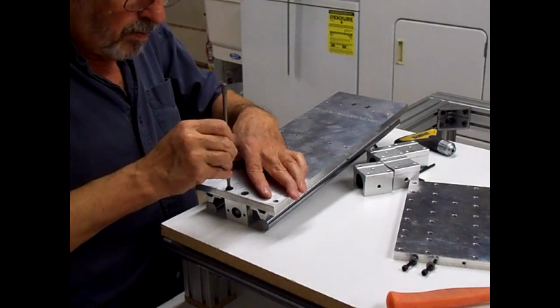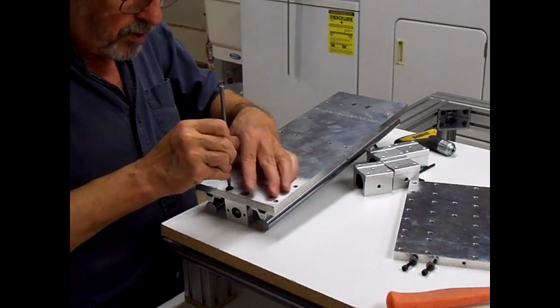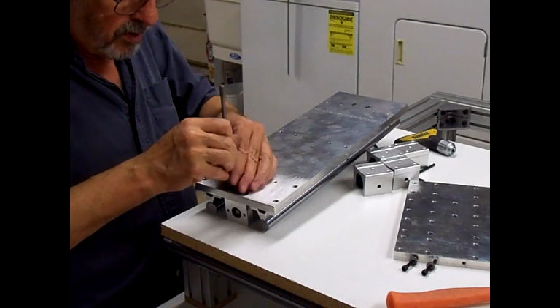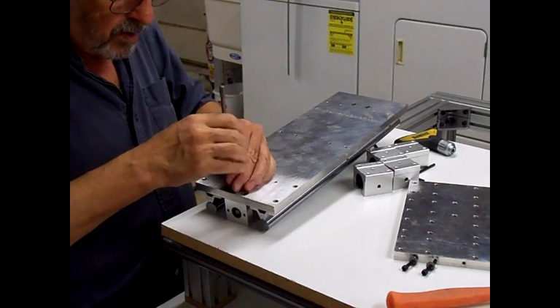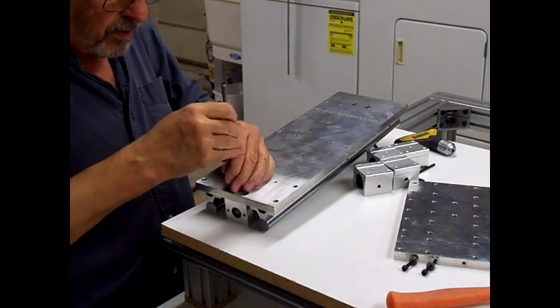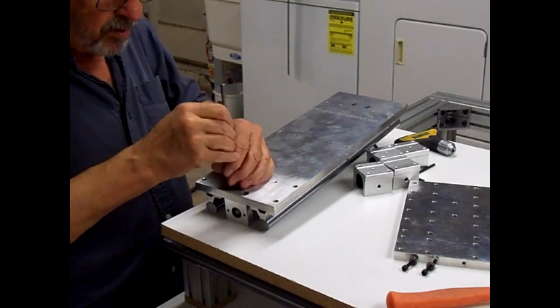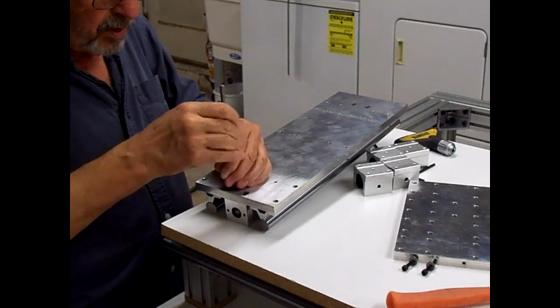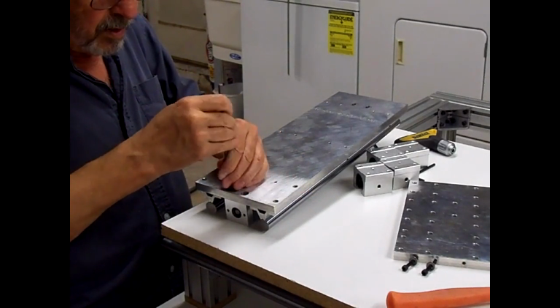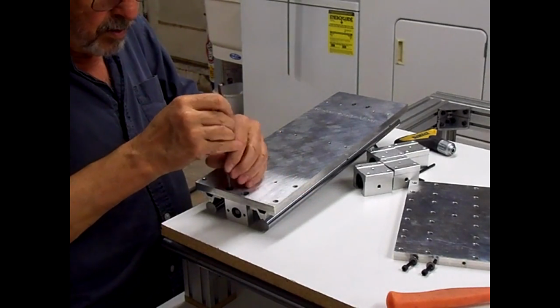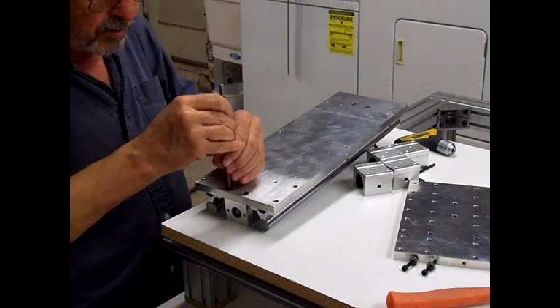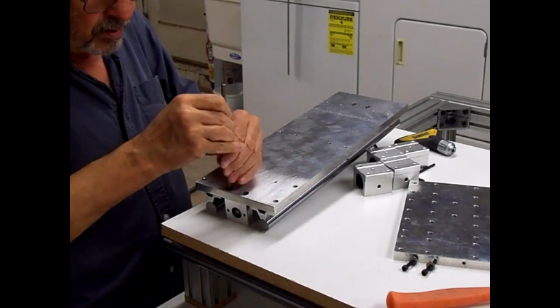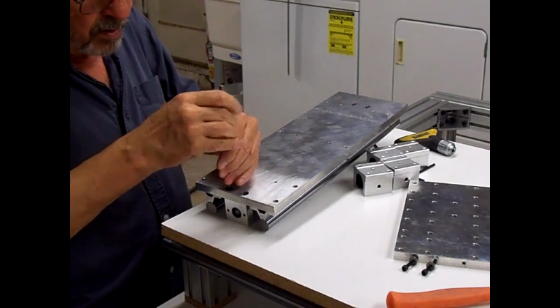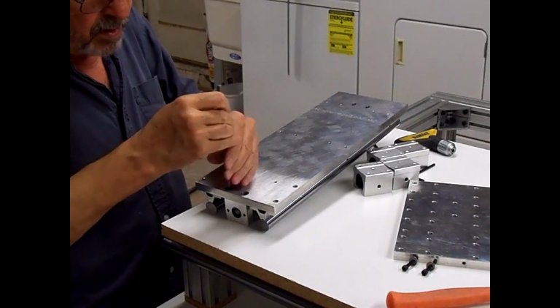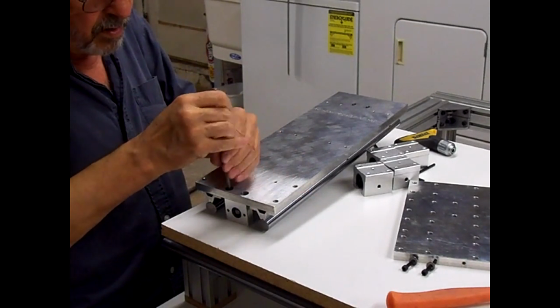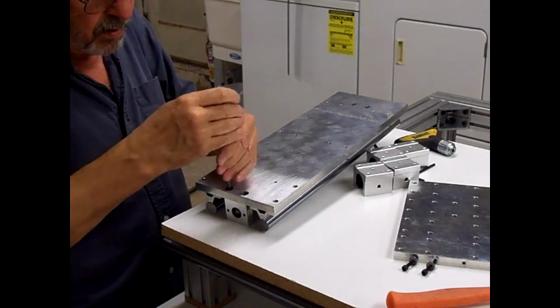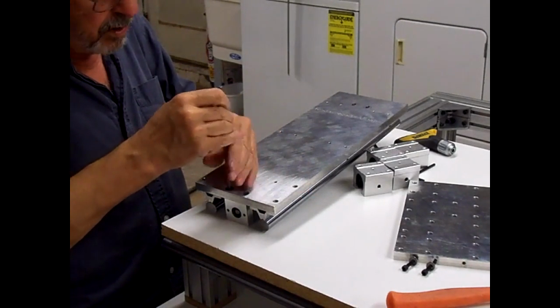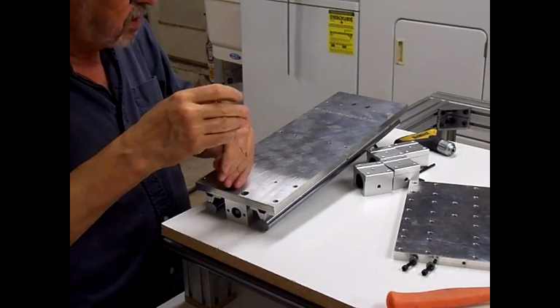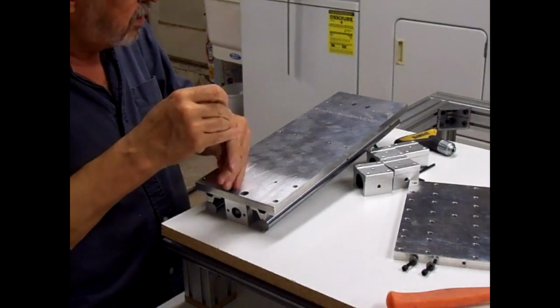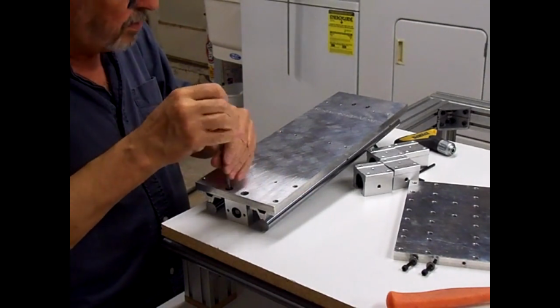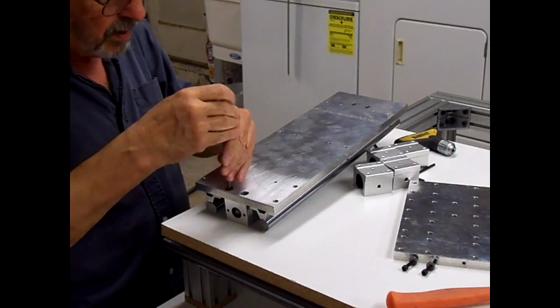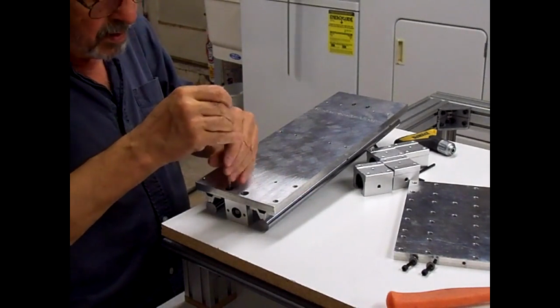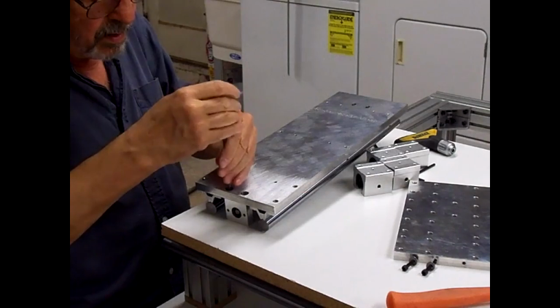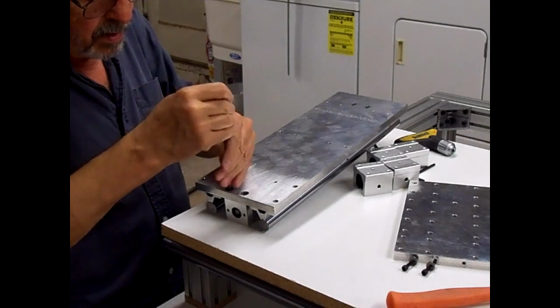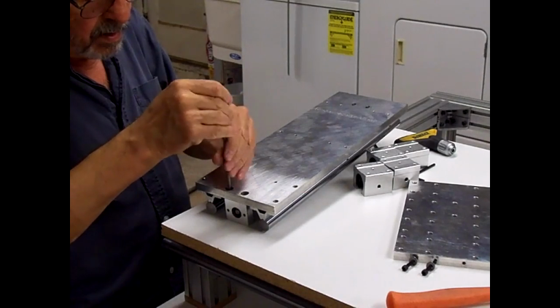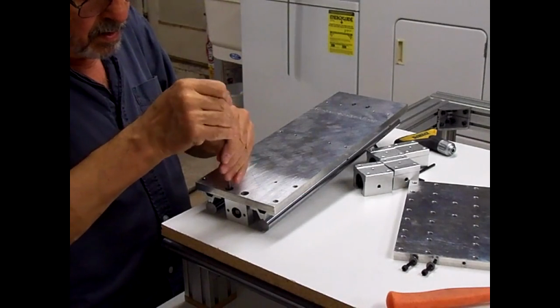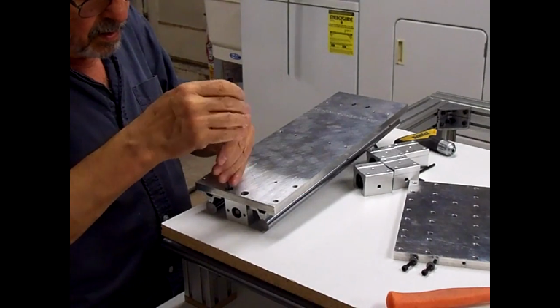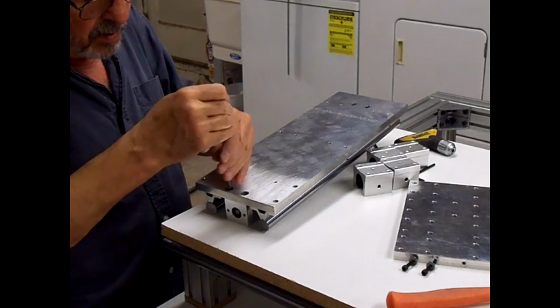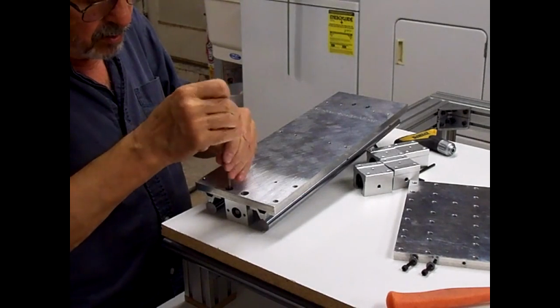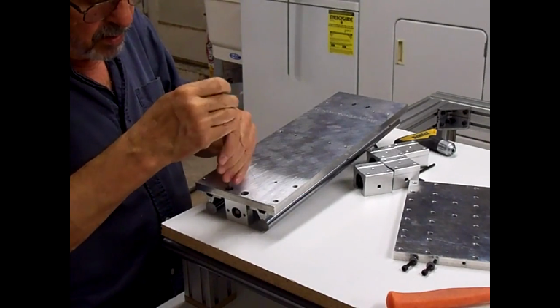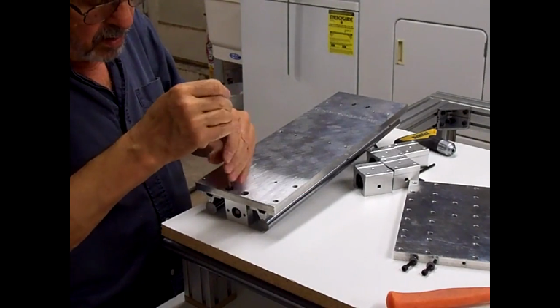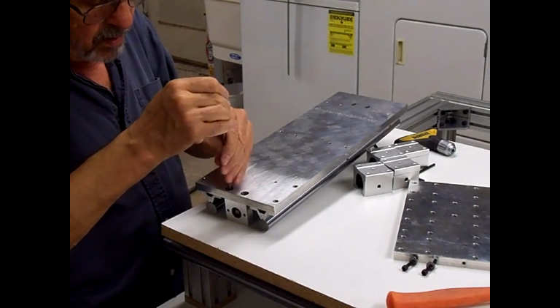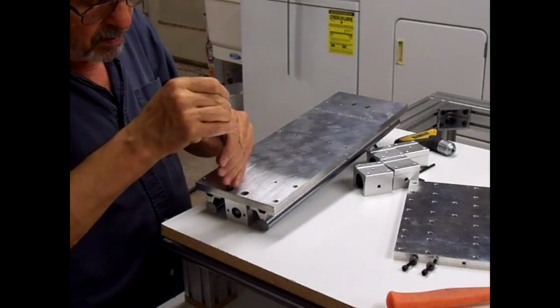Put these in and leave them just a hair loose until we get the other end in and make sure we can get it aligned.